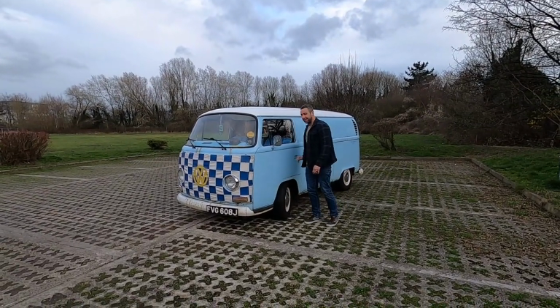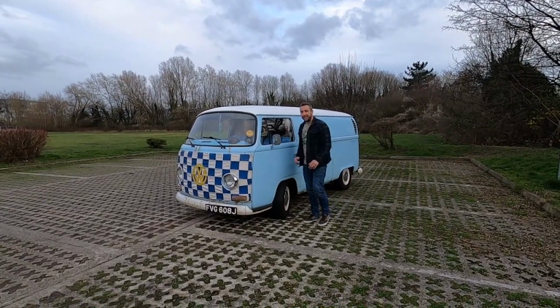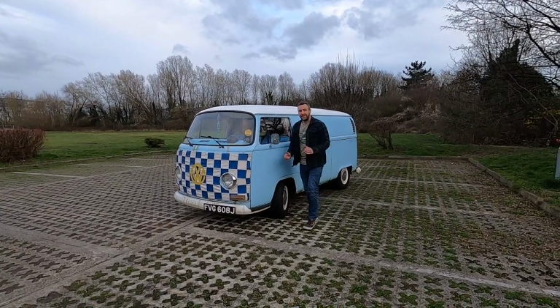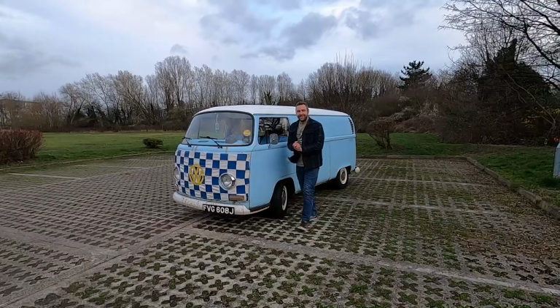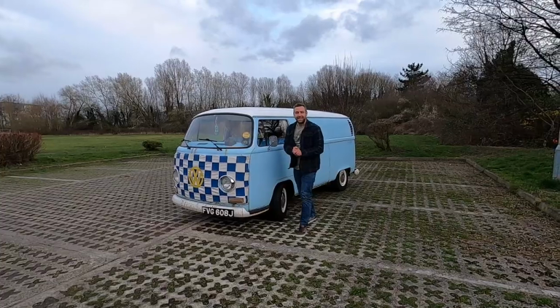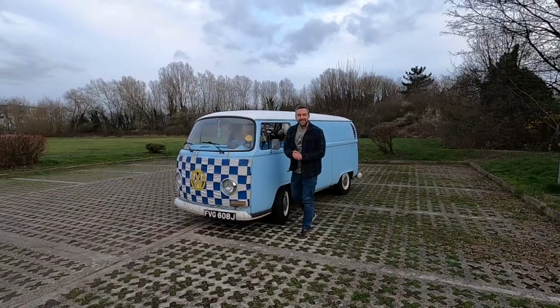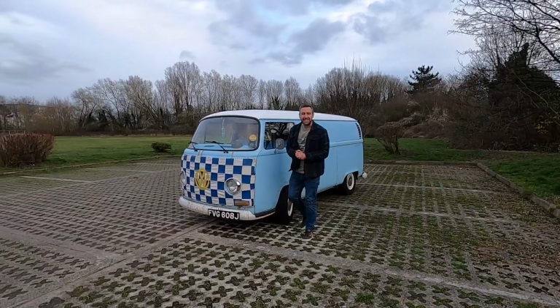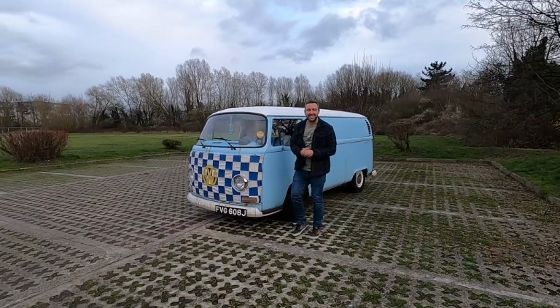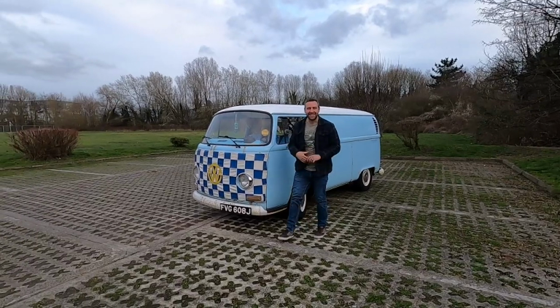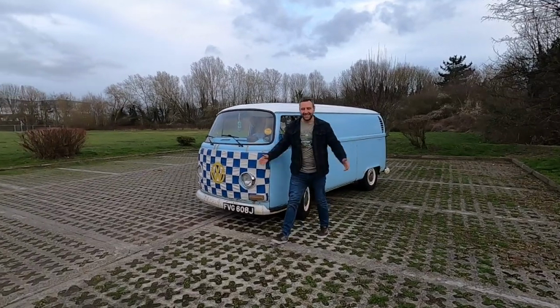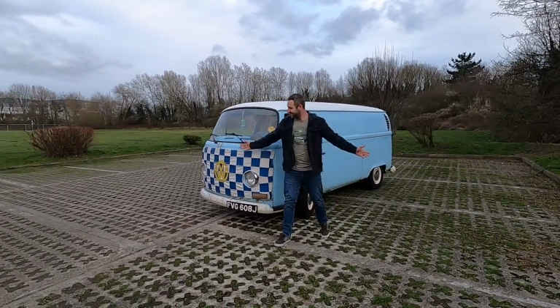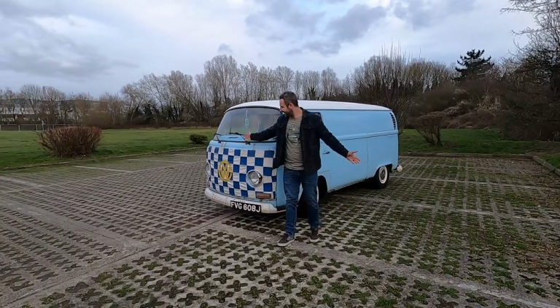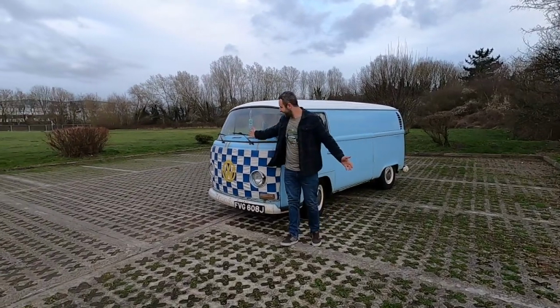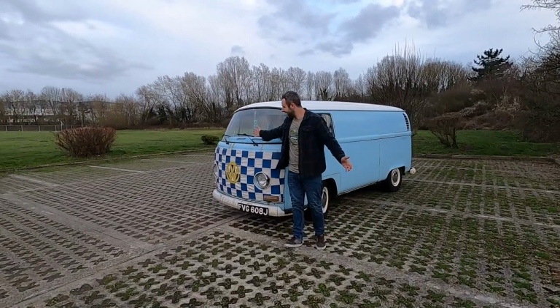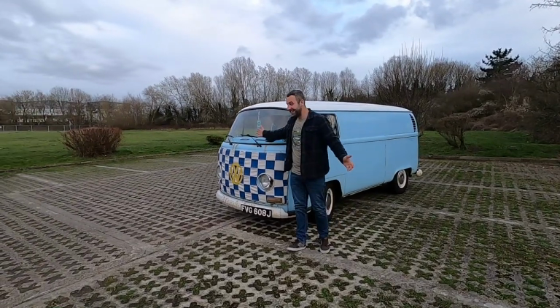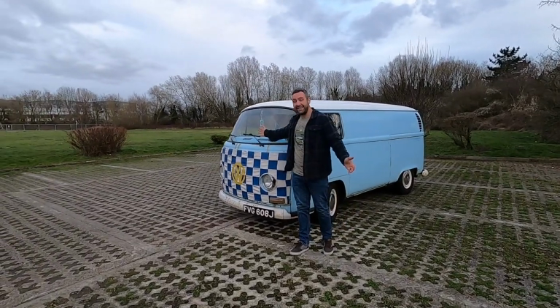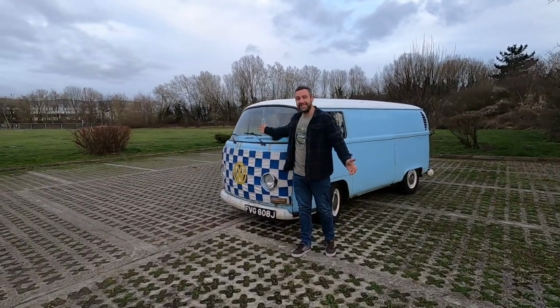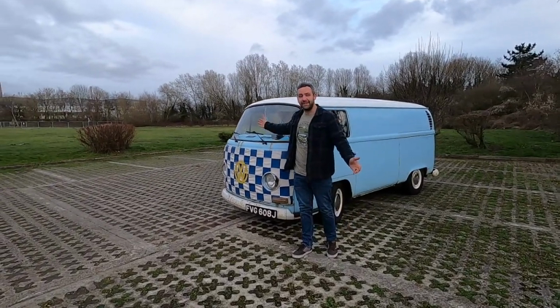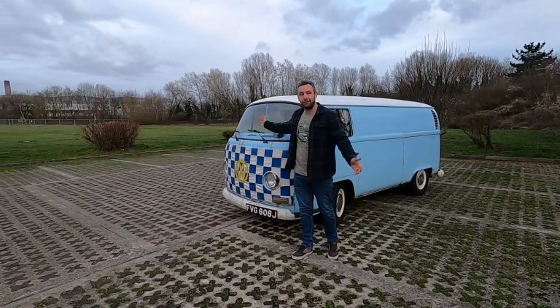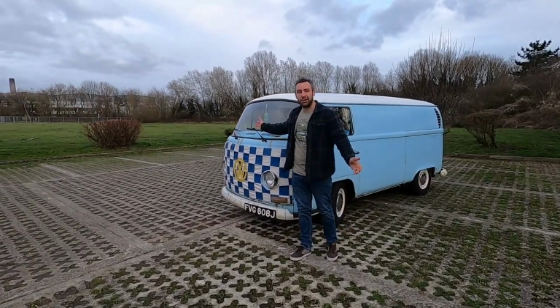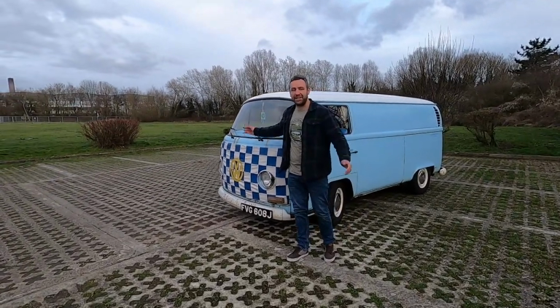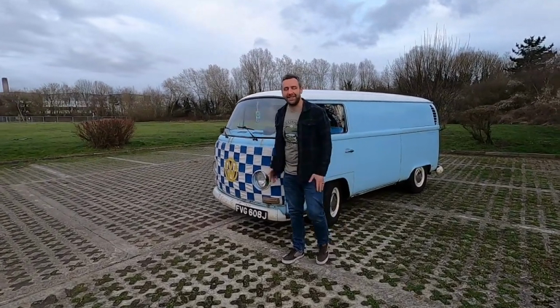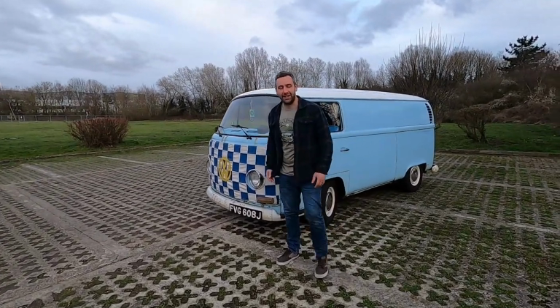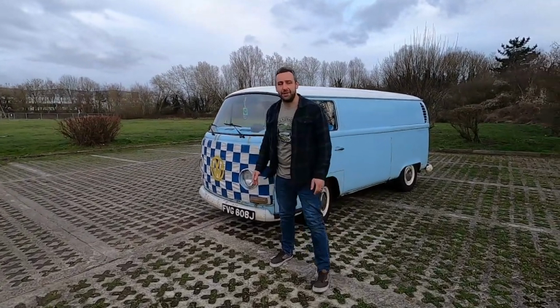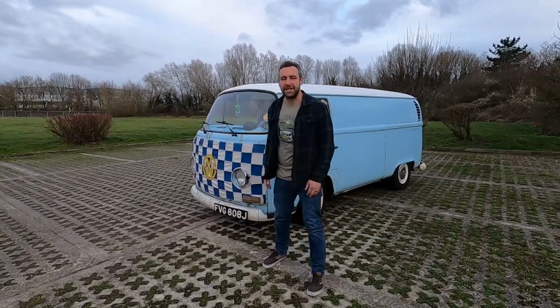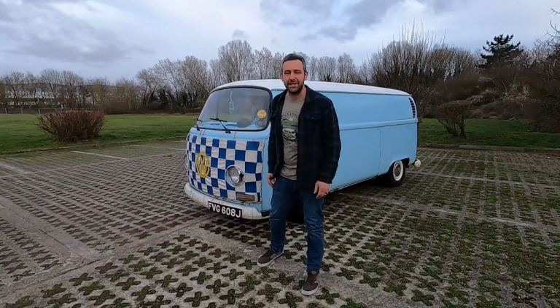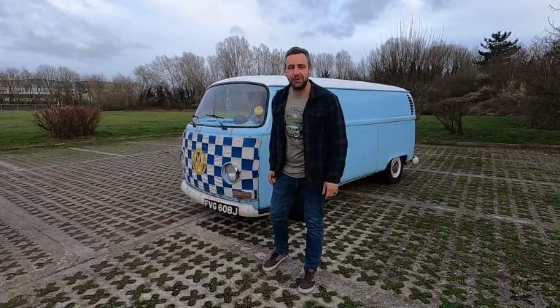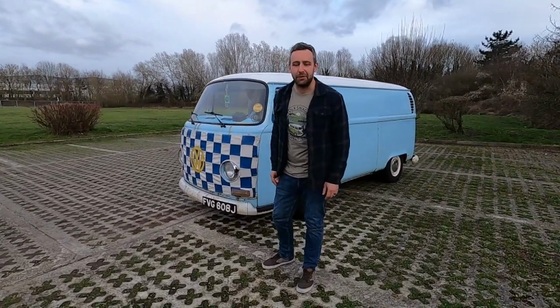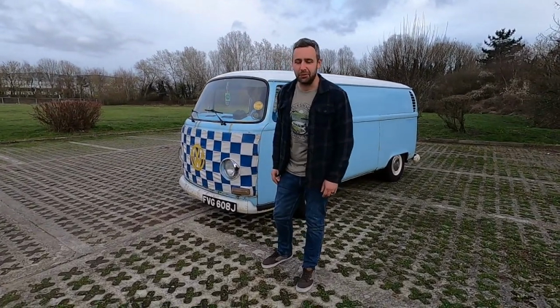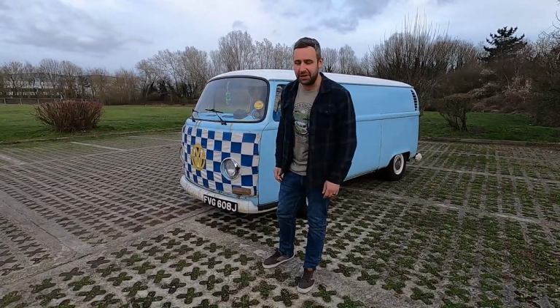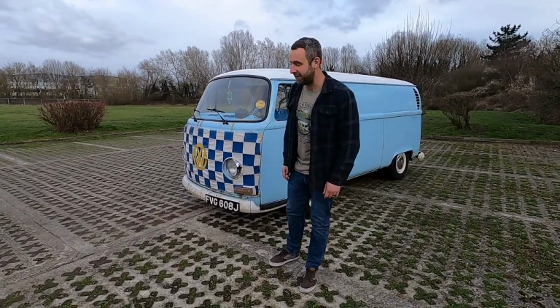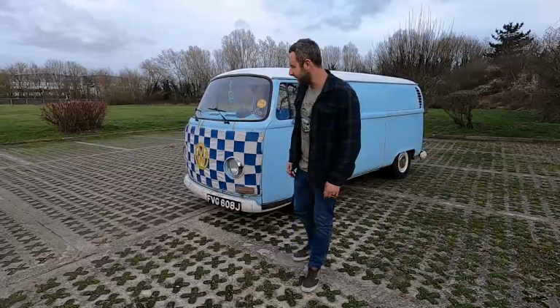There she is! Here is Veronica, our T2 Volkswagen van.